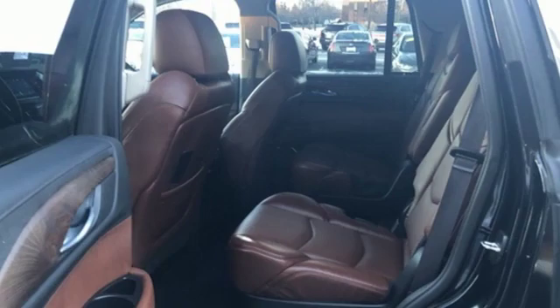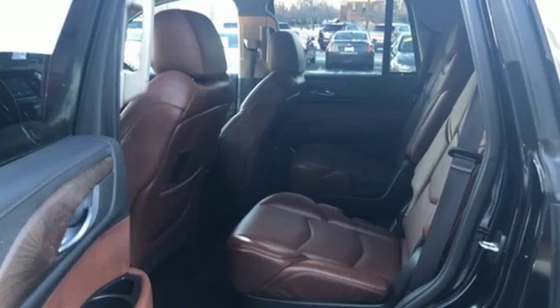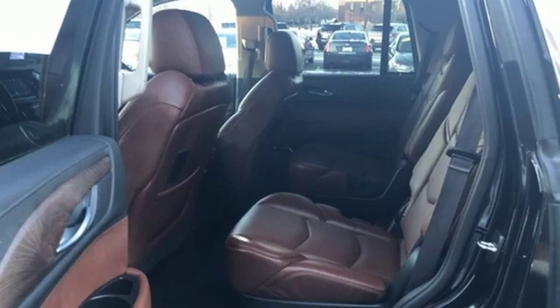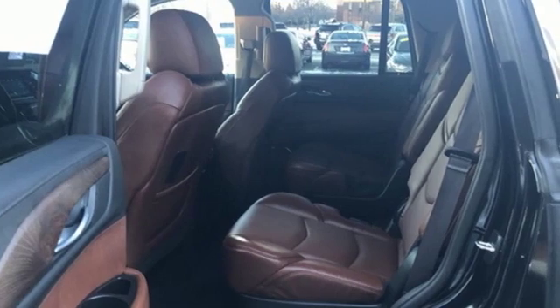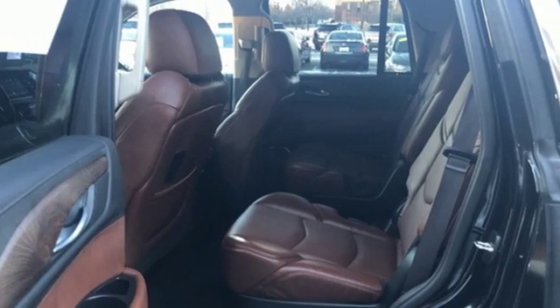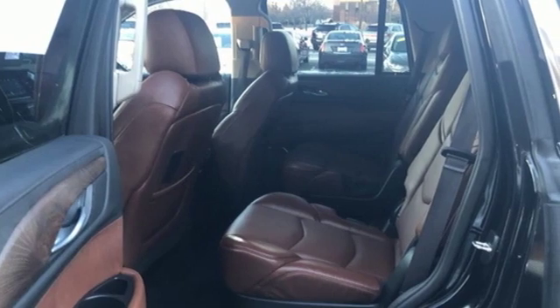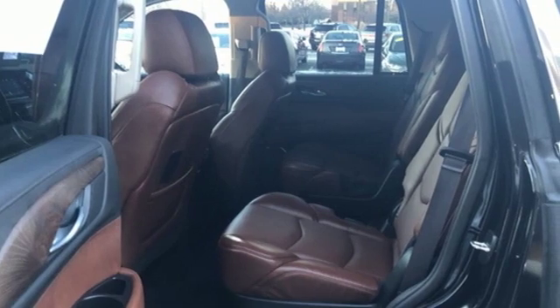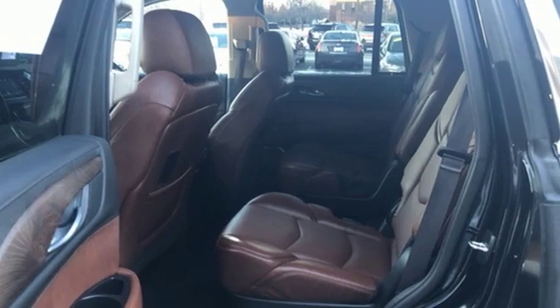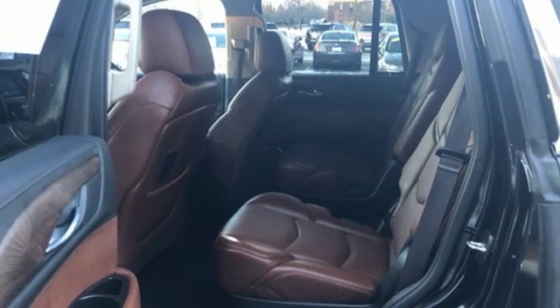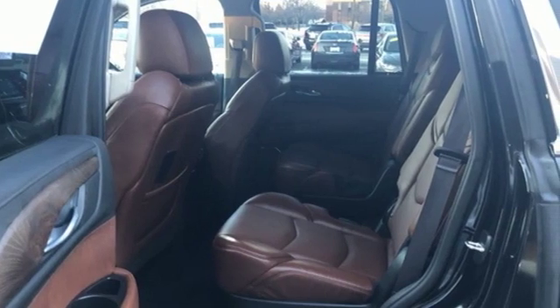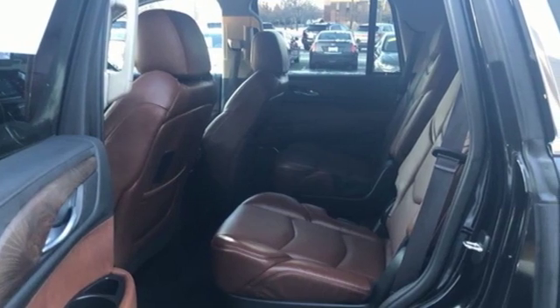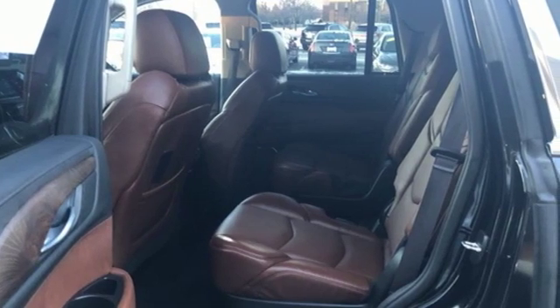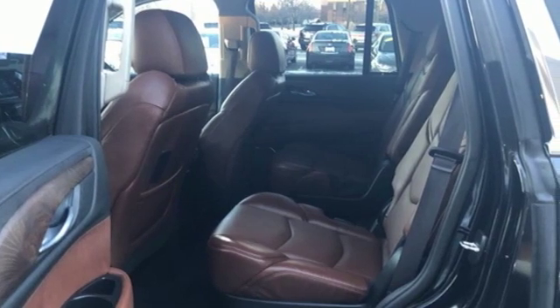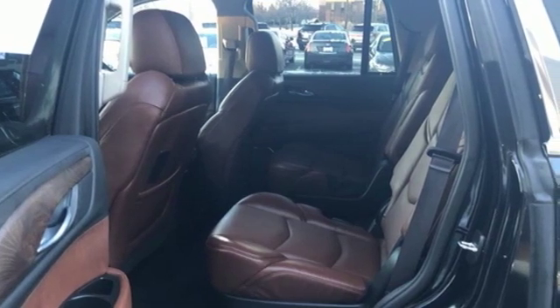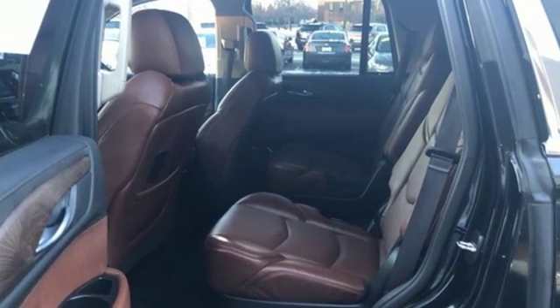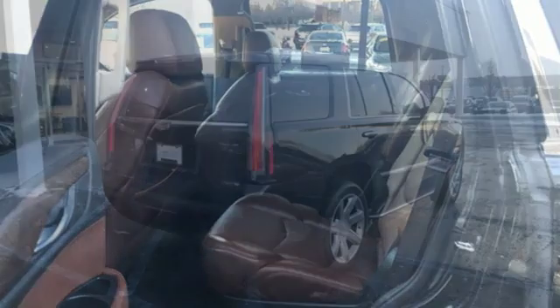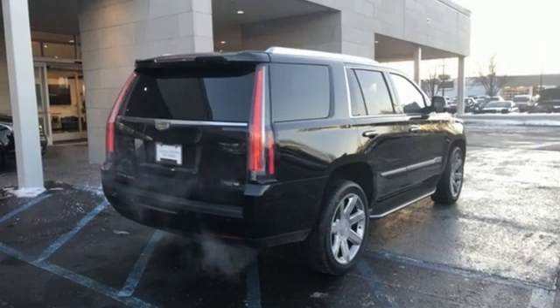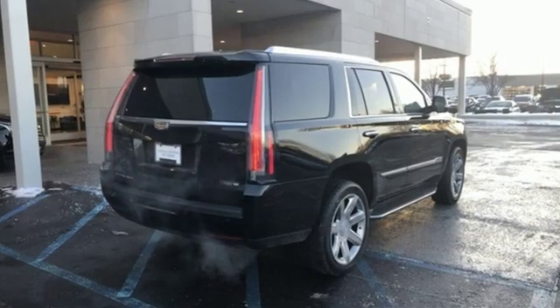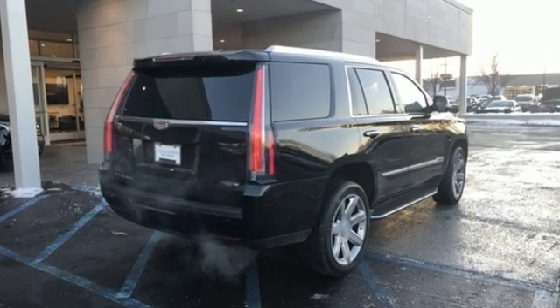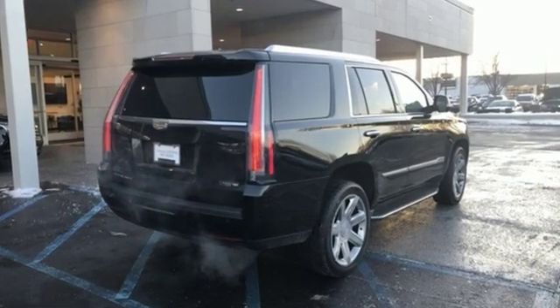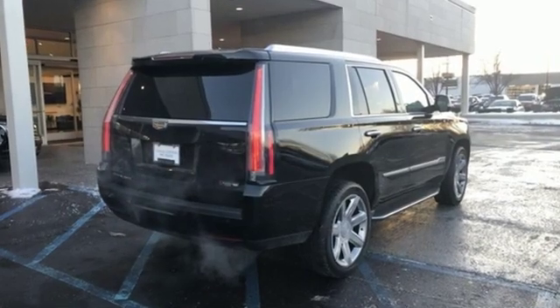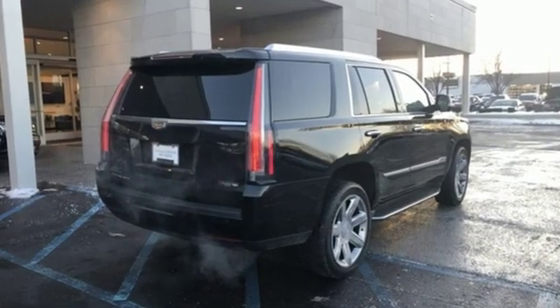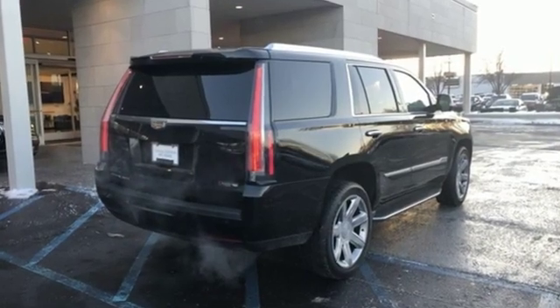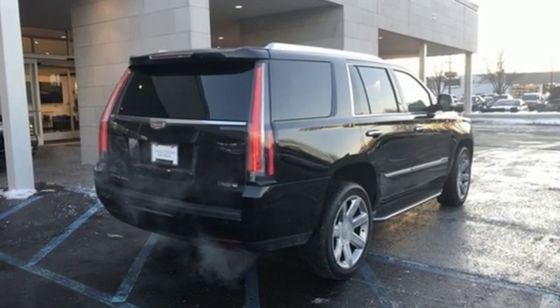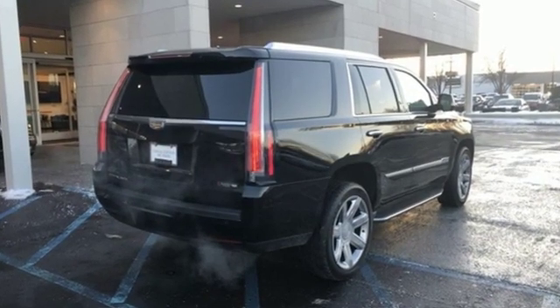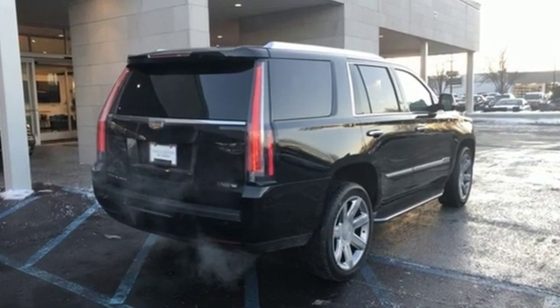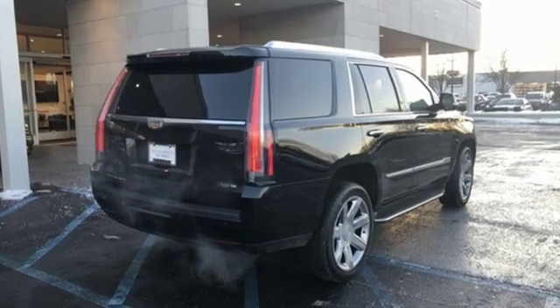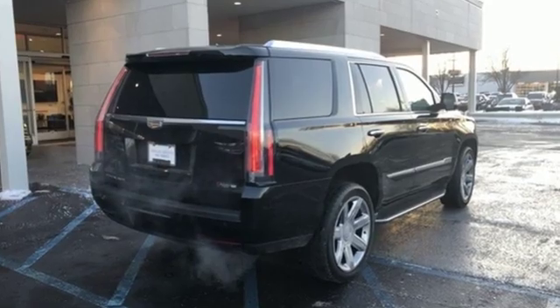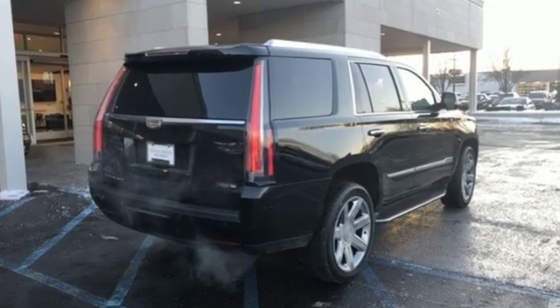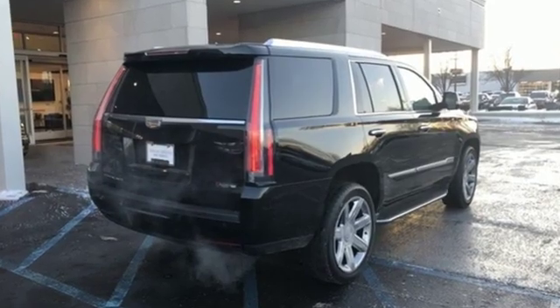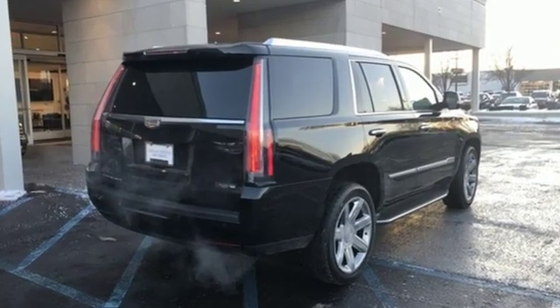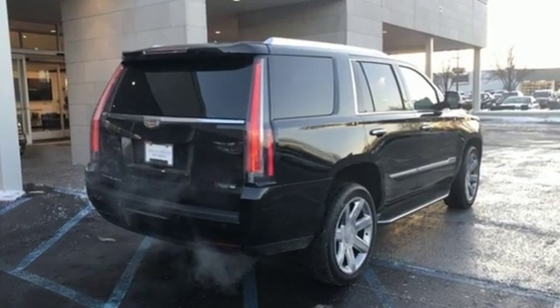Ecotec 3 engine, hands-free liftgate, magnetic fluid-filled shocks, and automatic transmission.